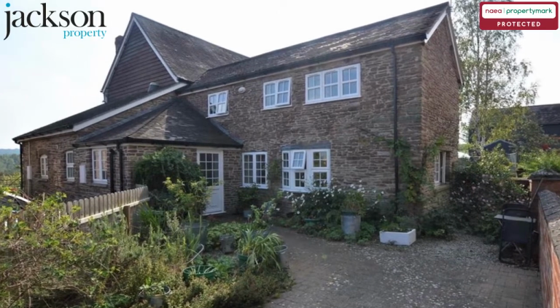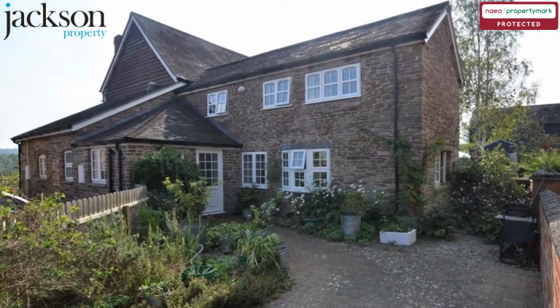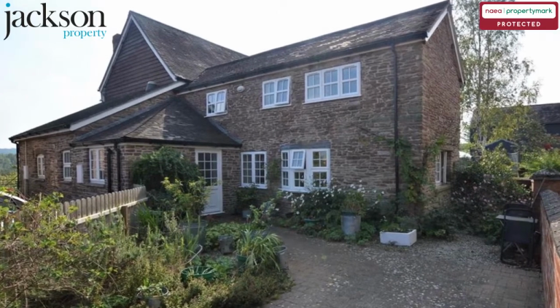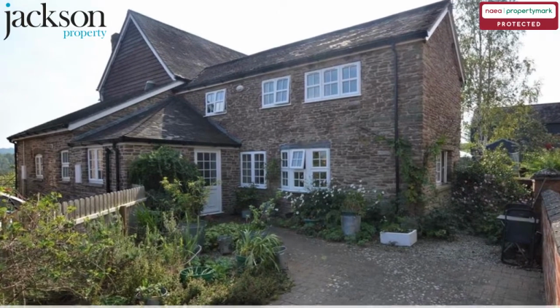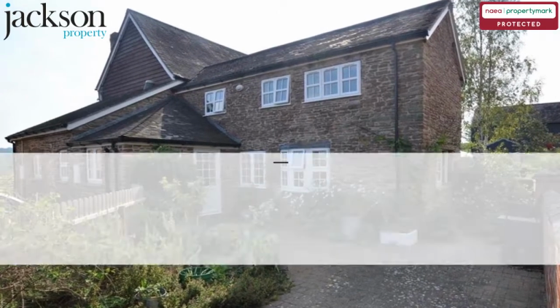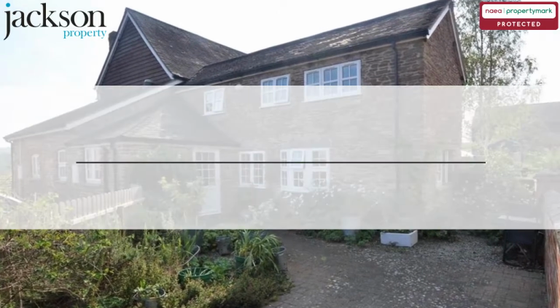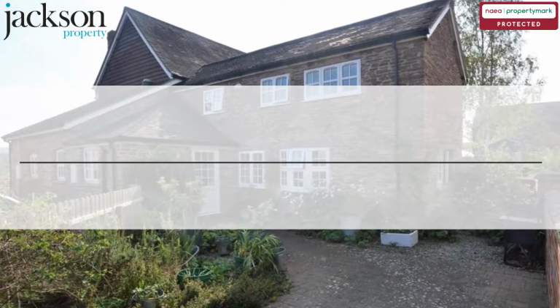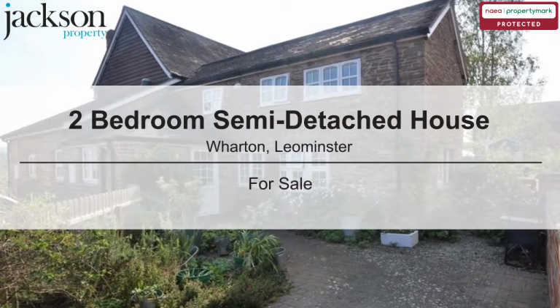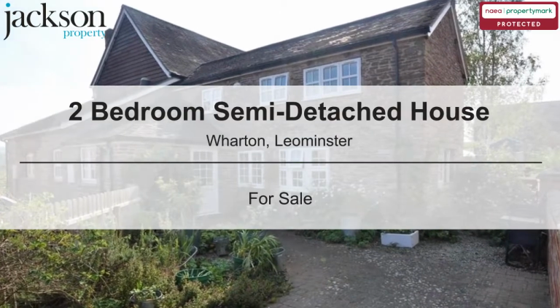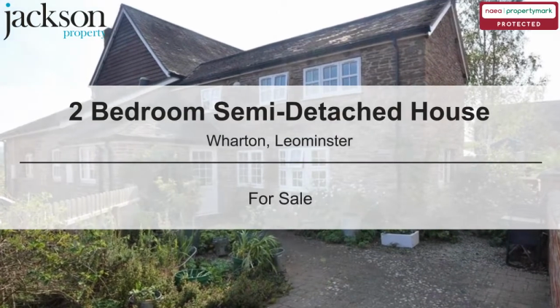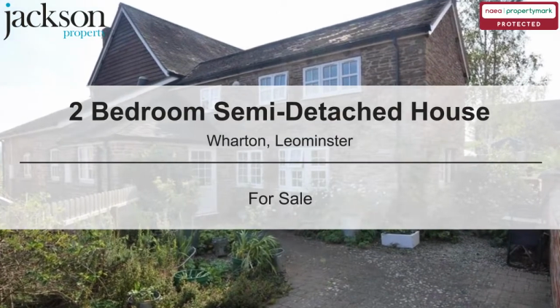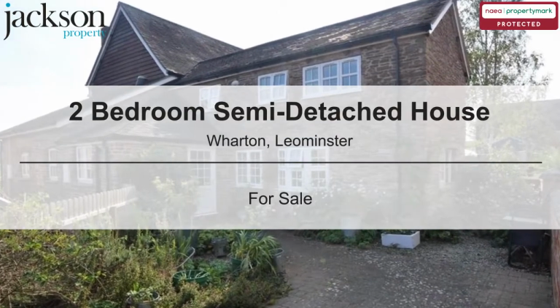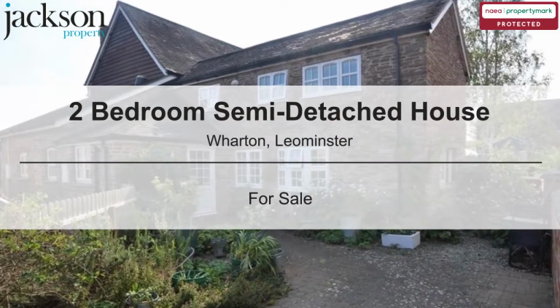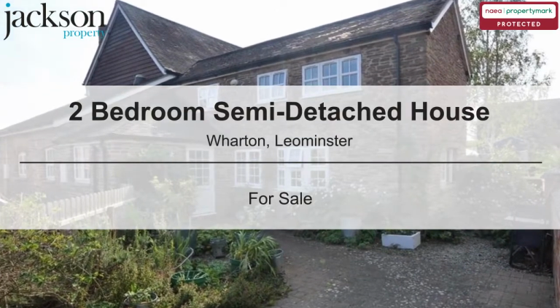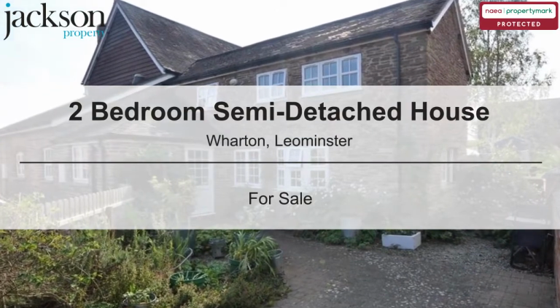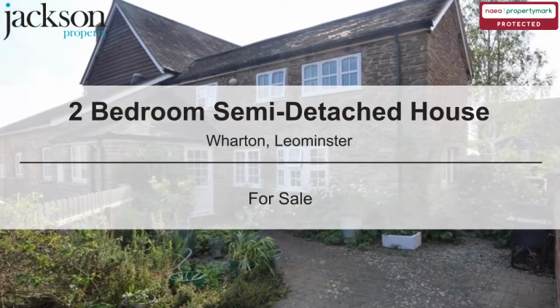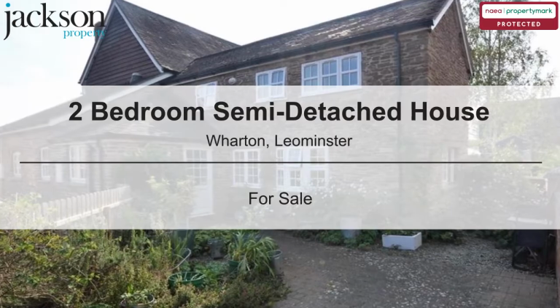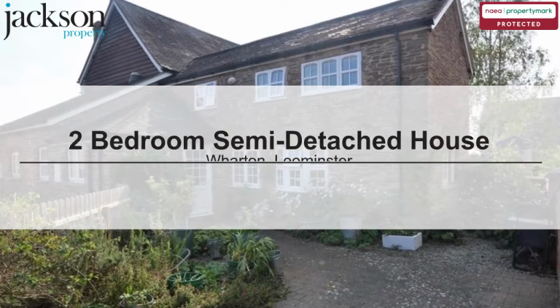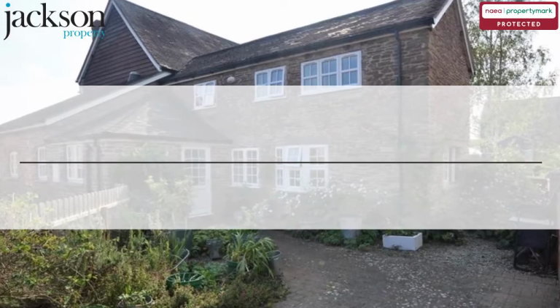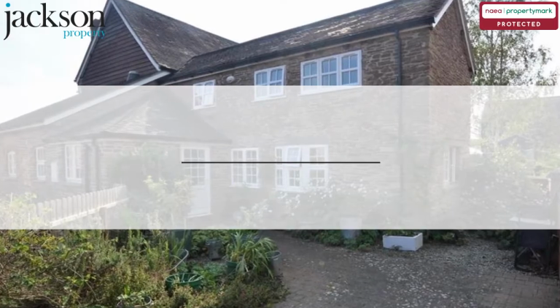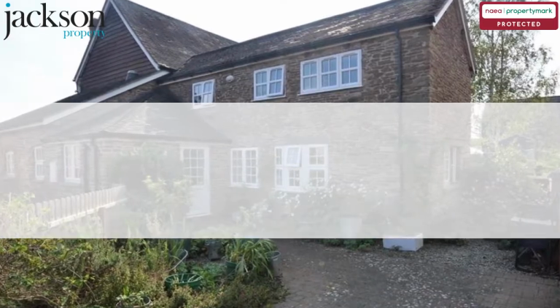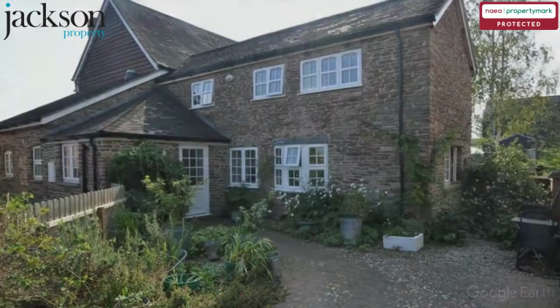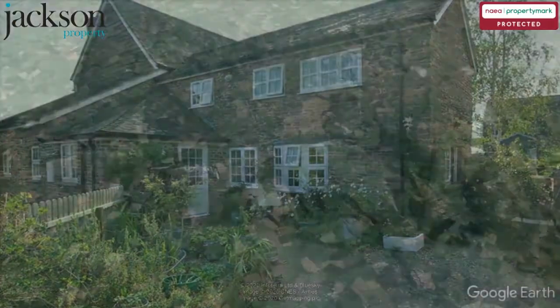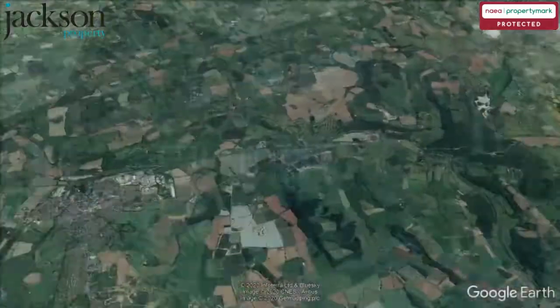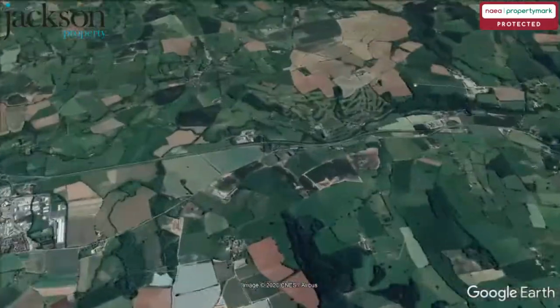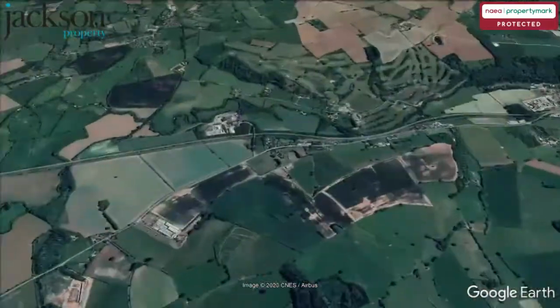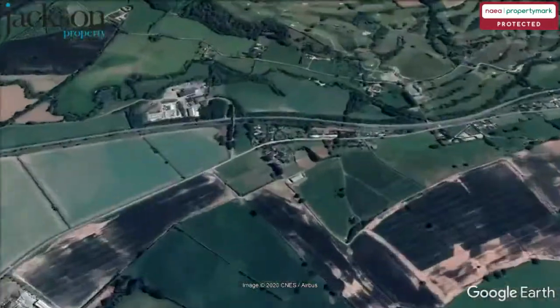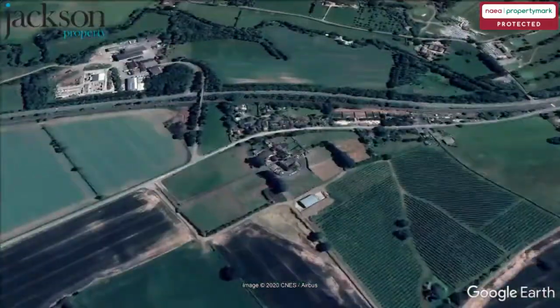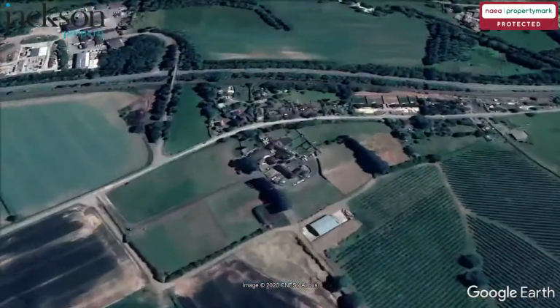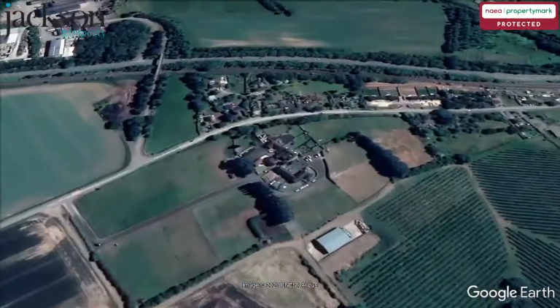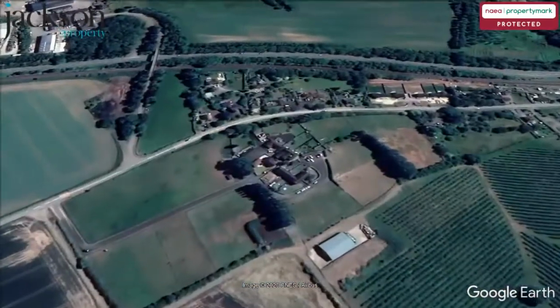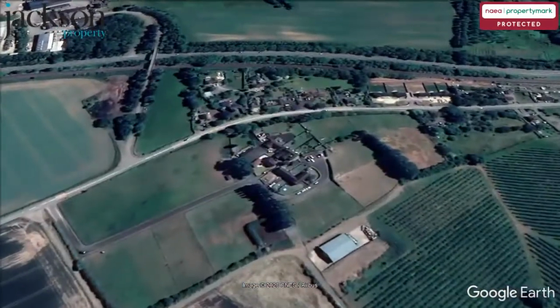We are pleased to present this two-bedroom semi-detached house in Wharton, Lemster.